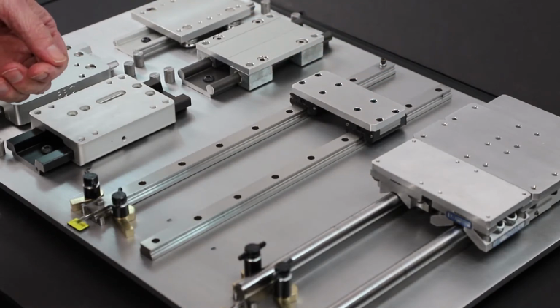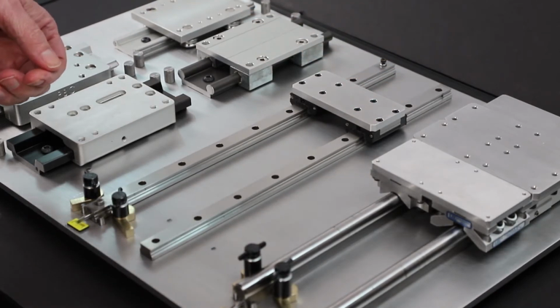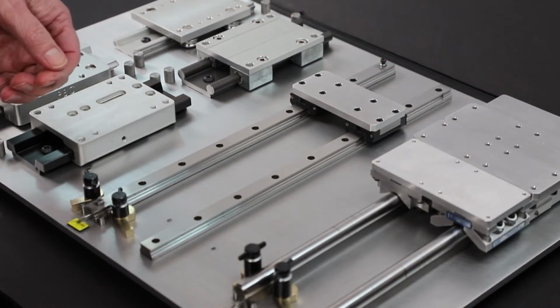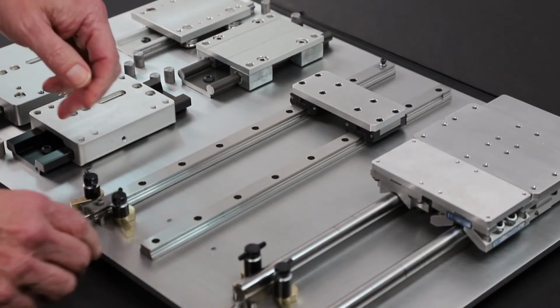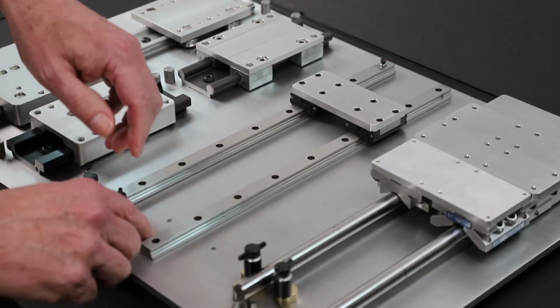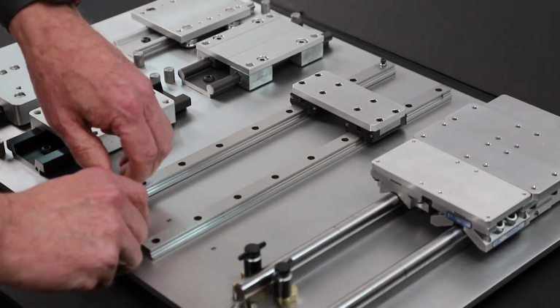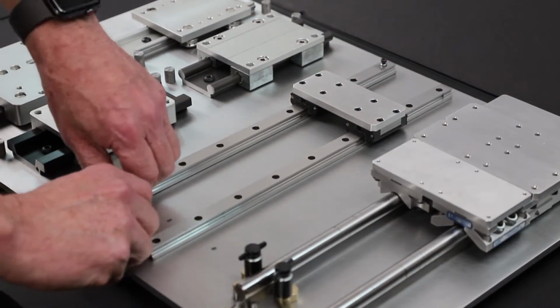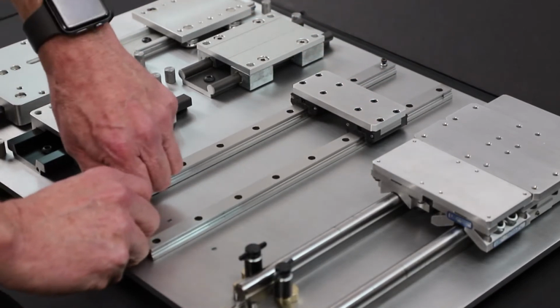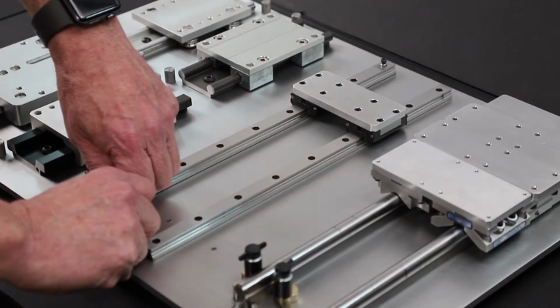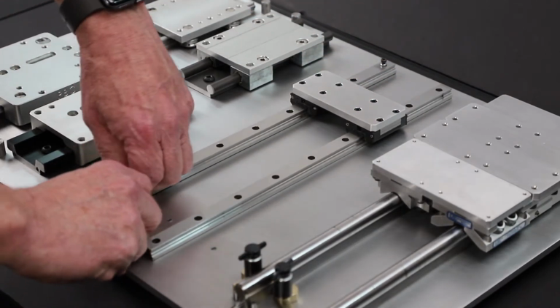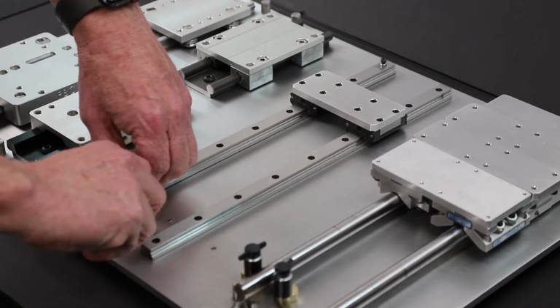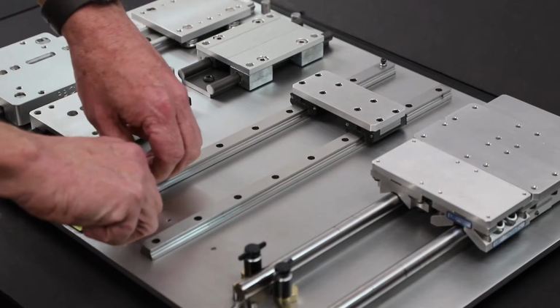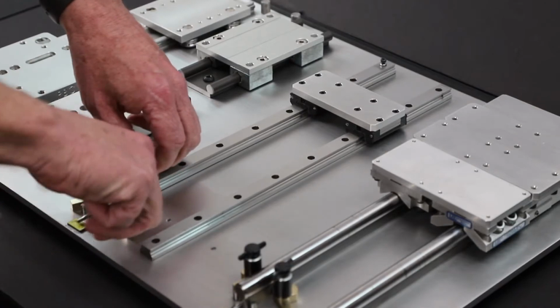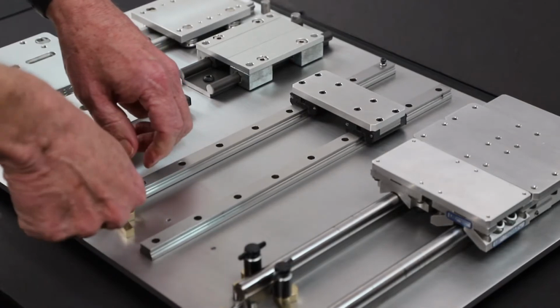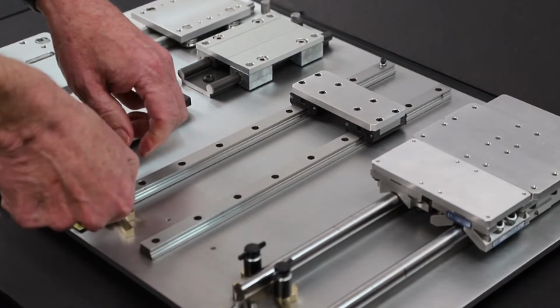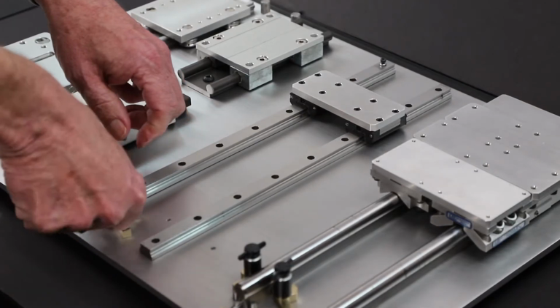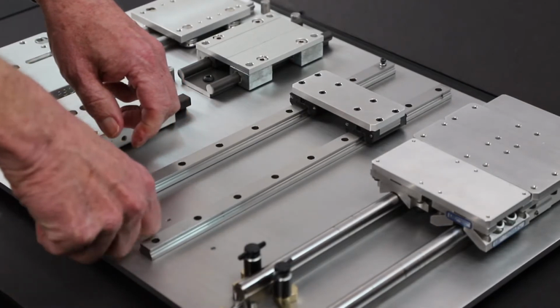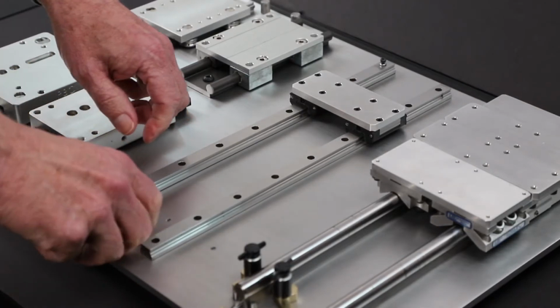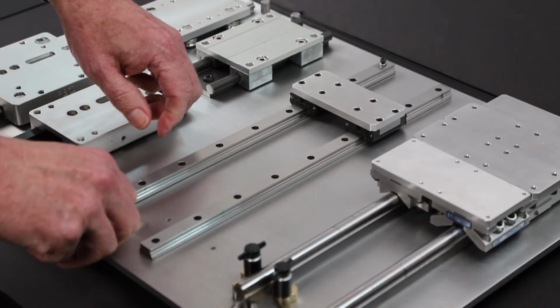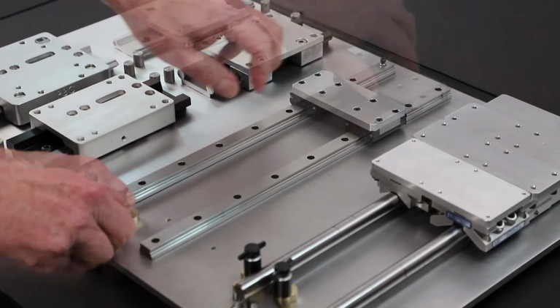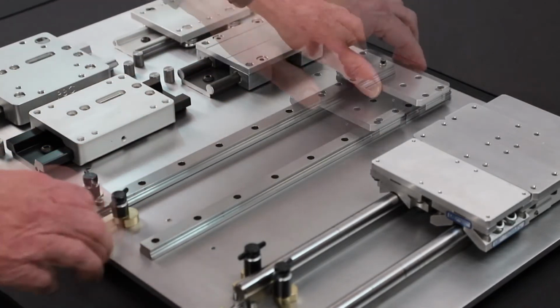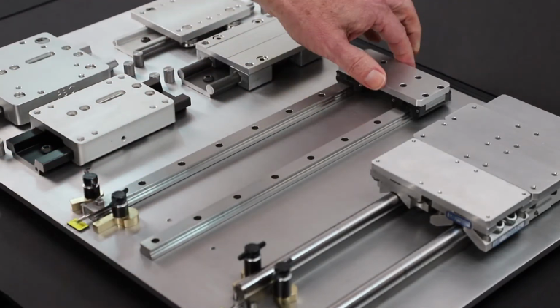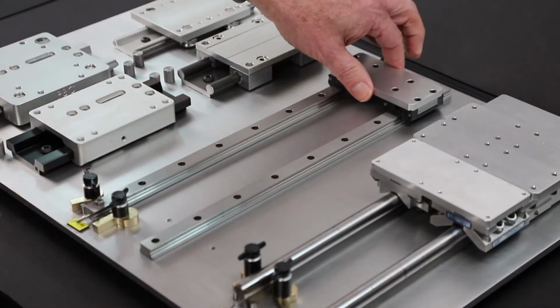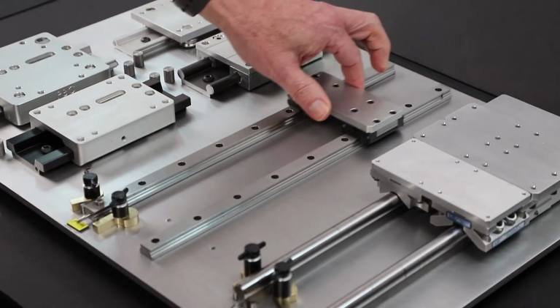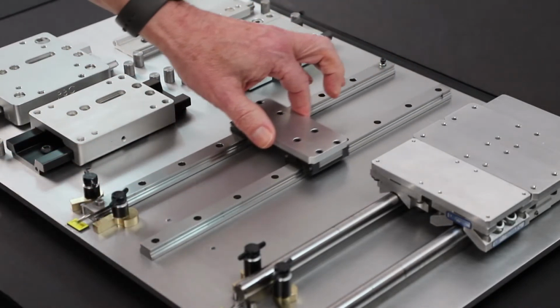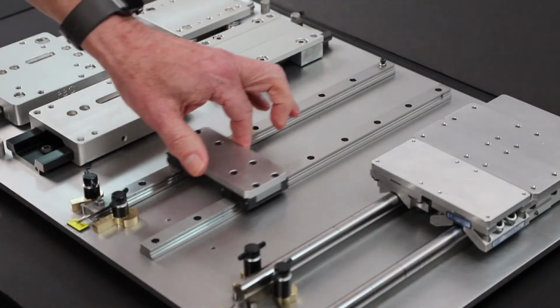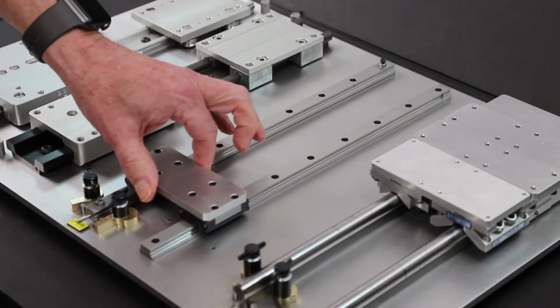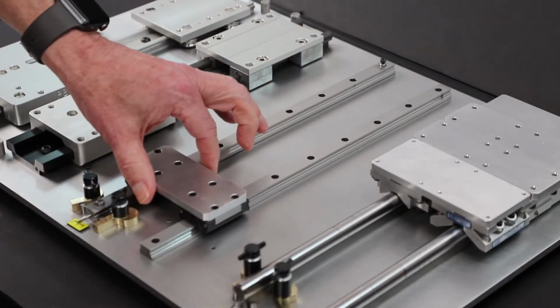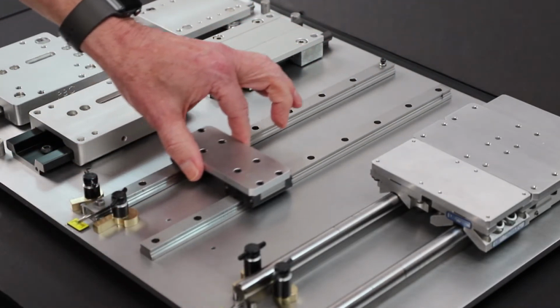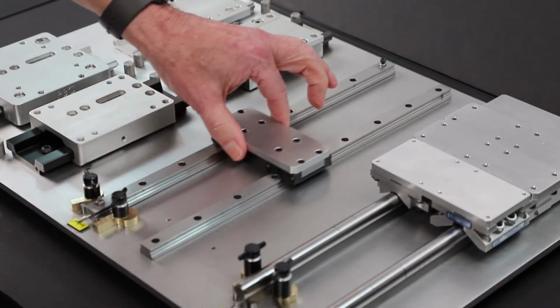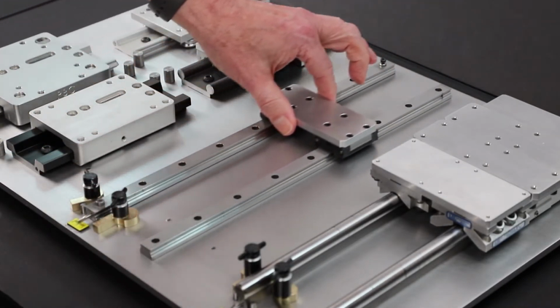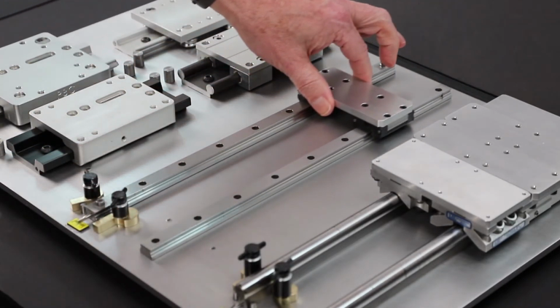Once I release this, it allows me to go to full movement again.